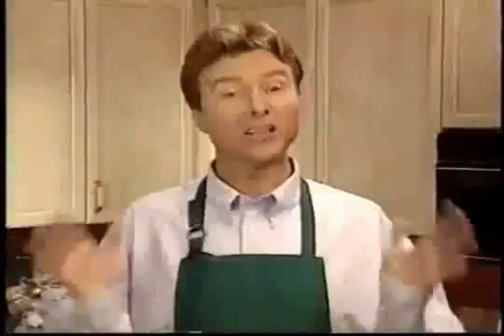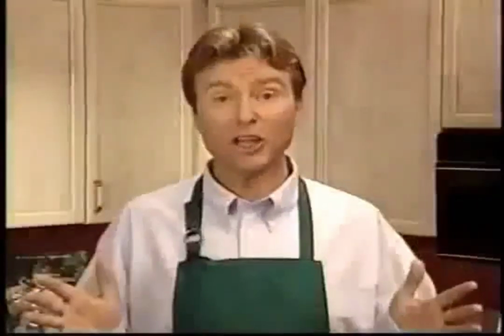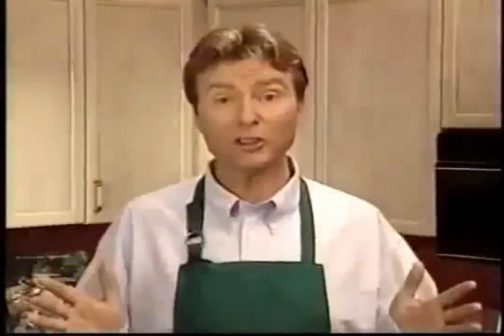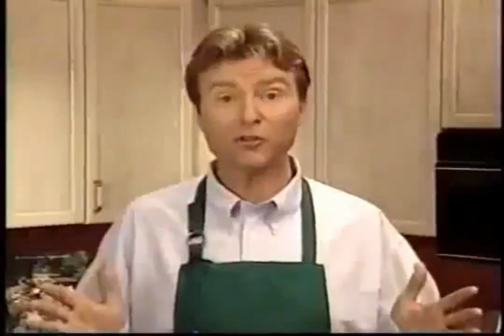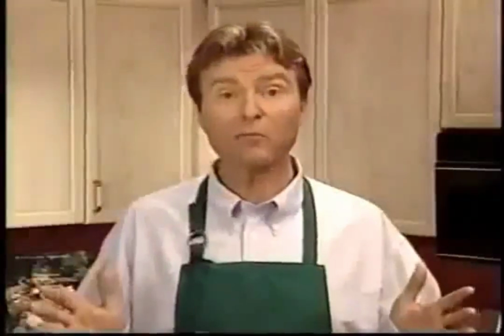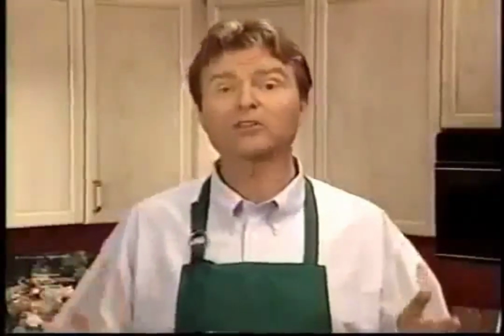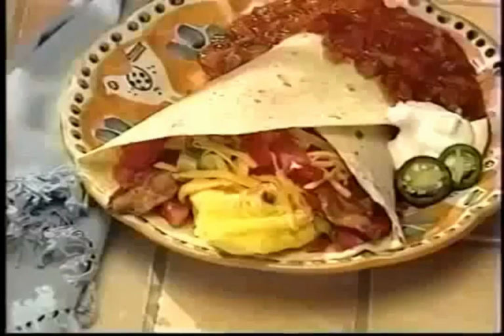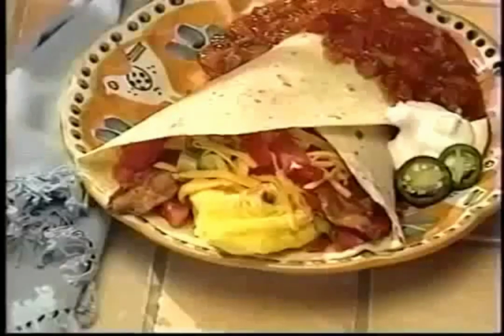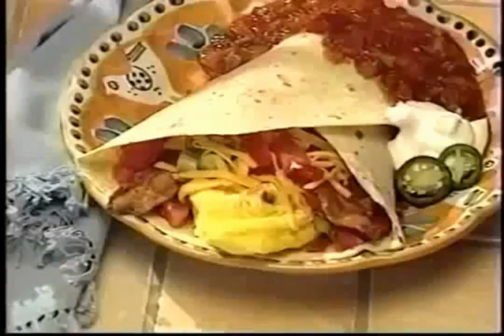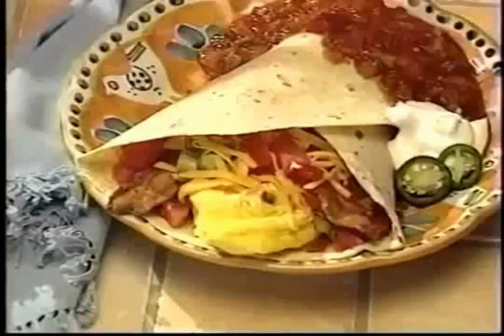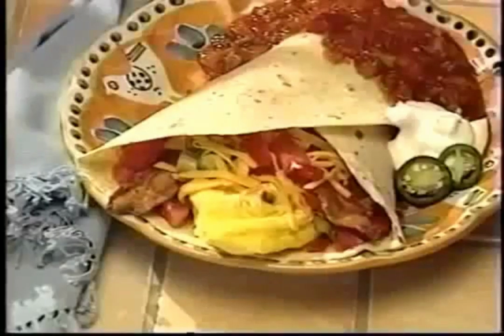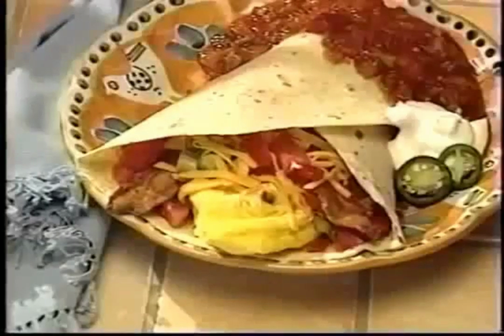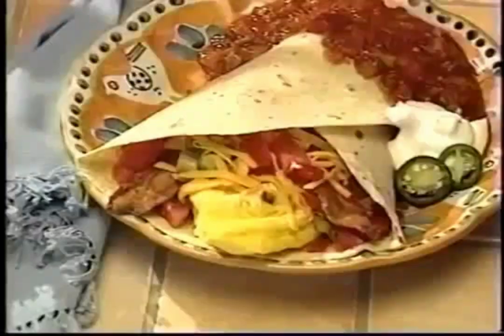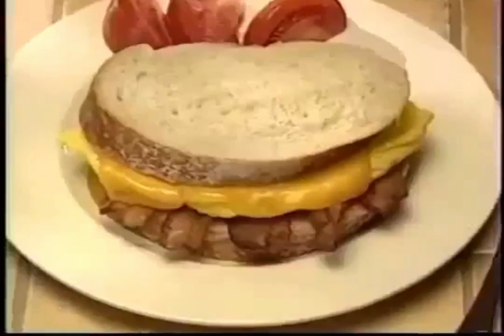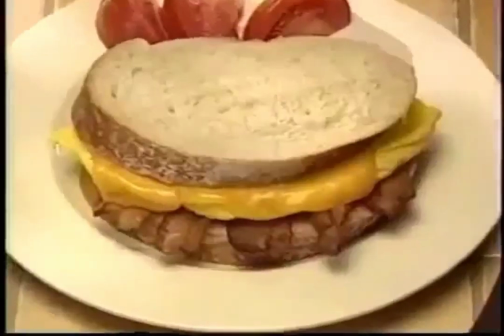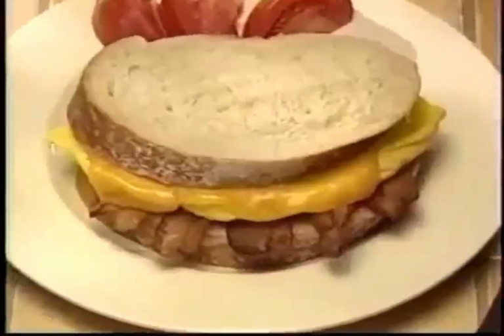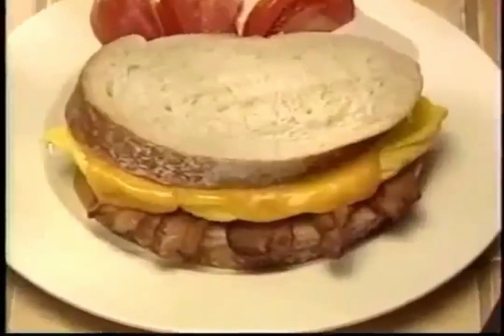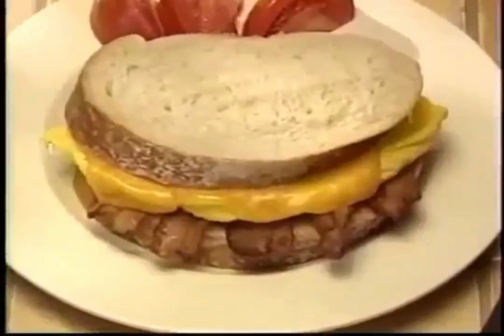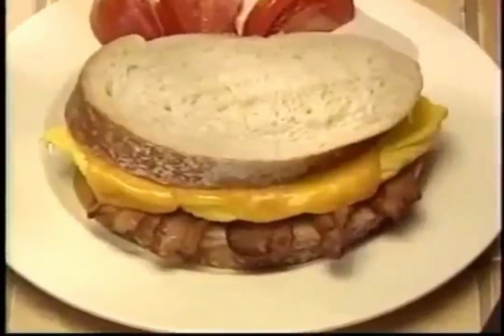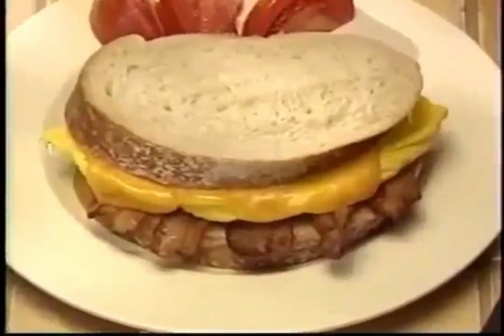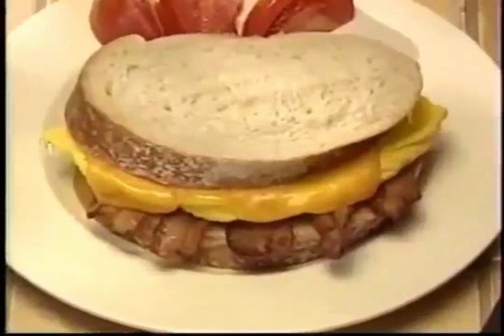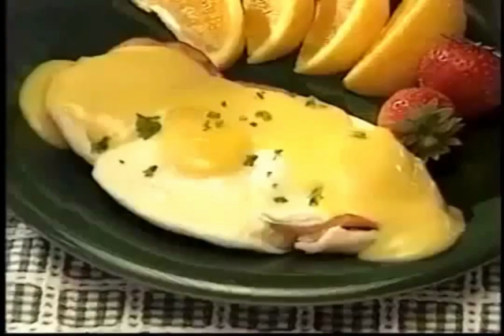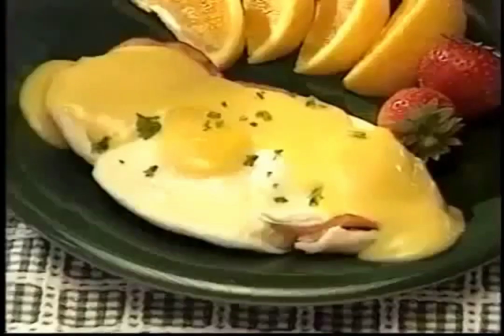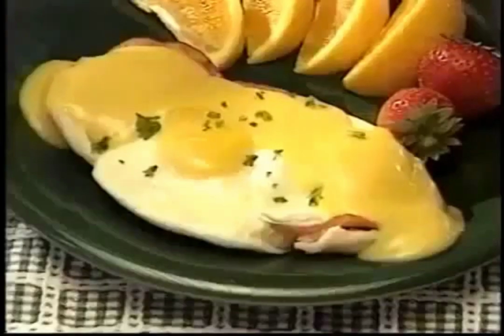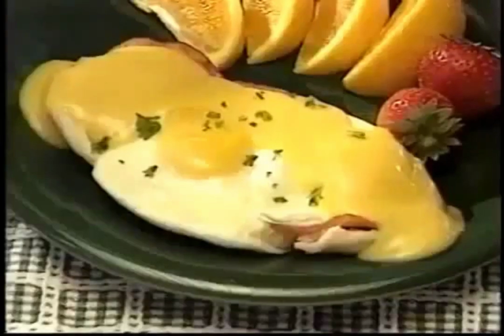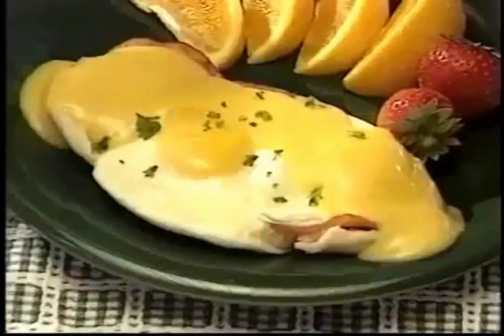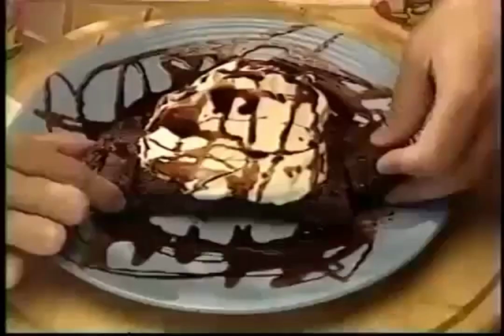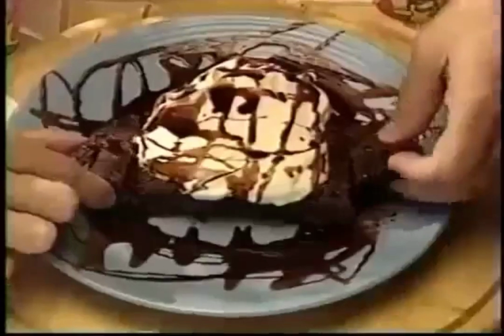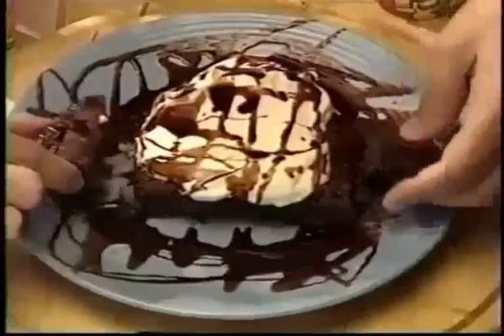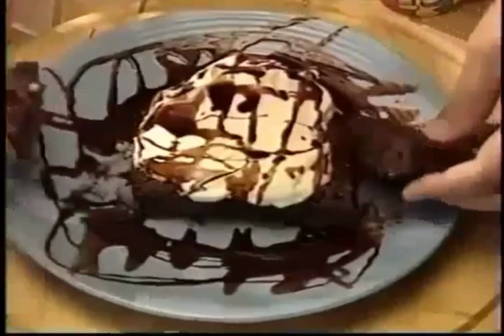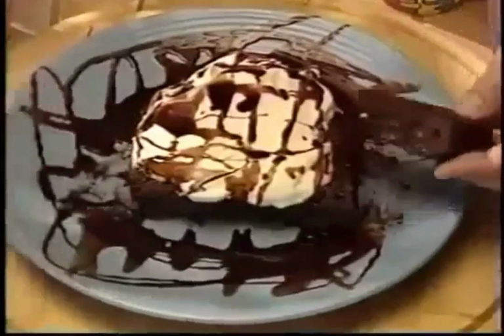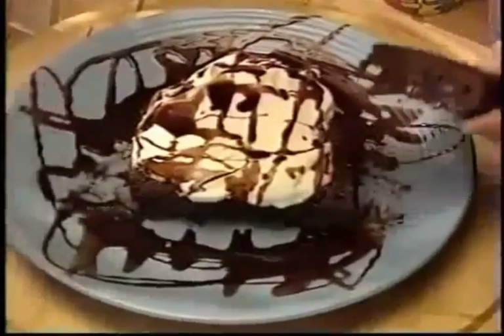And it's not just for omelettes. Make breakfast burritos, bacon, egg and cheese sandwiches, eggs benedicts, even brownies.